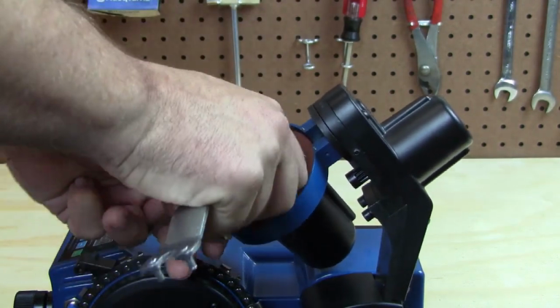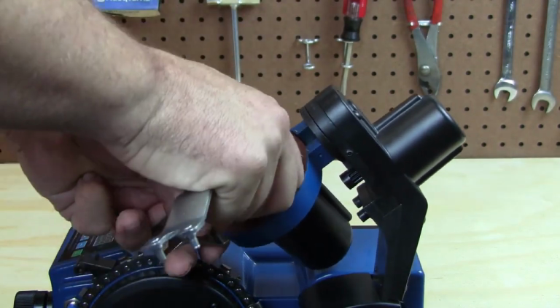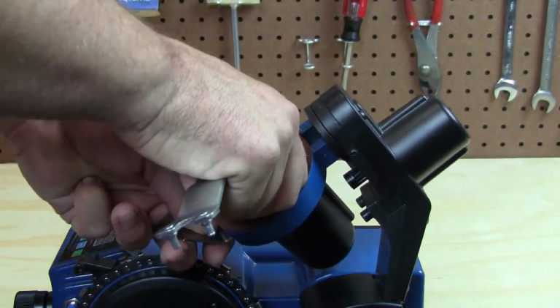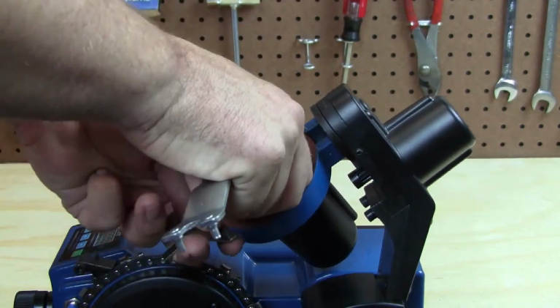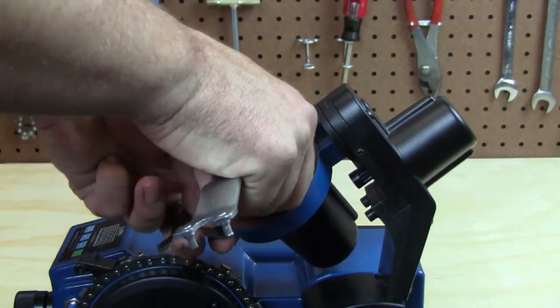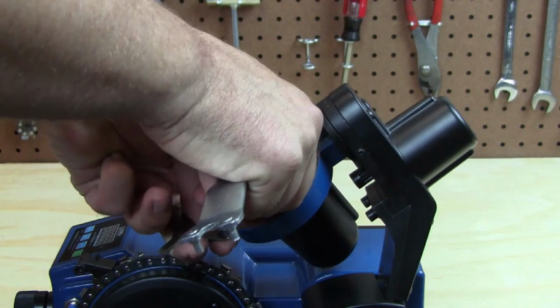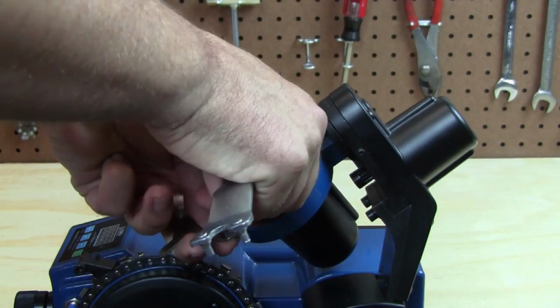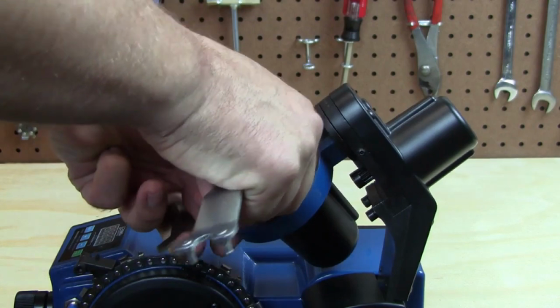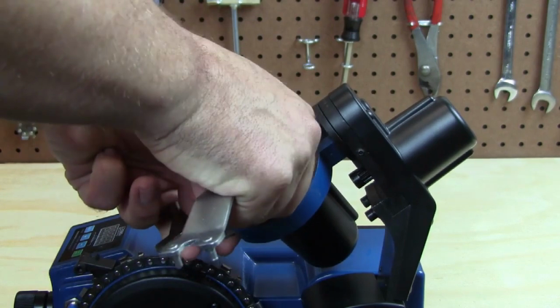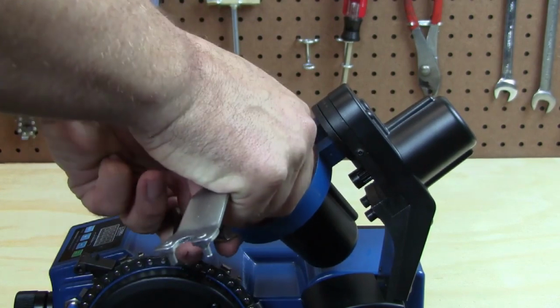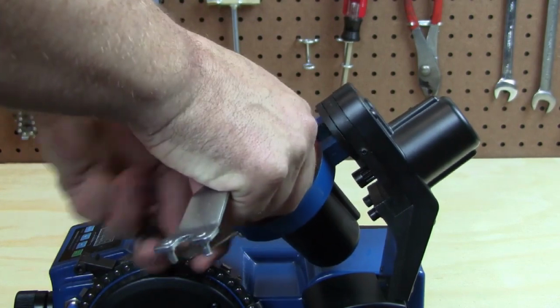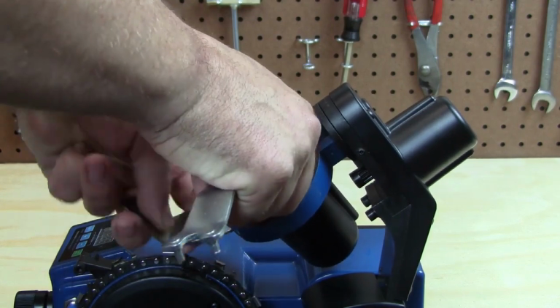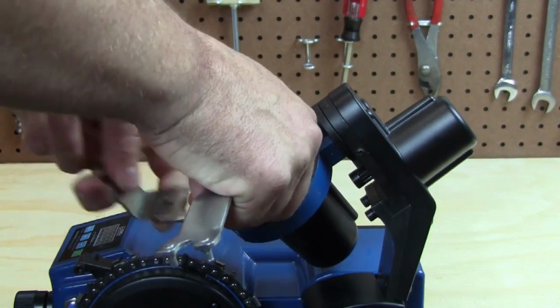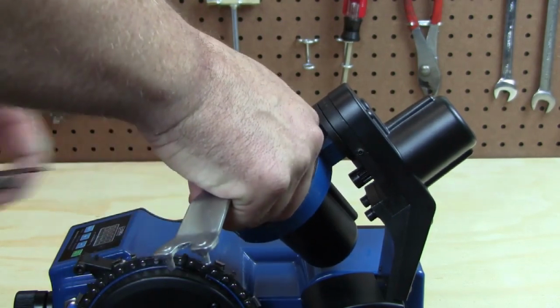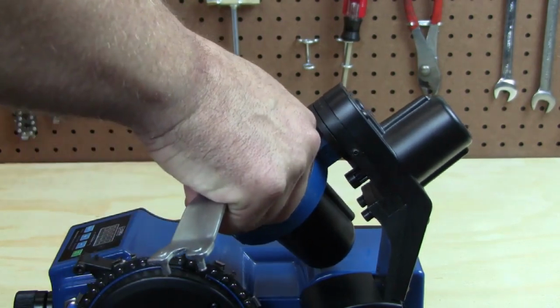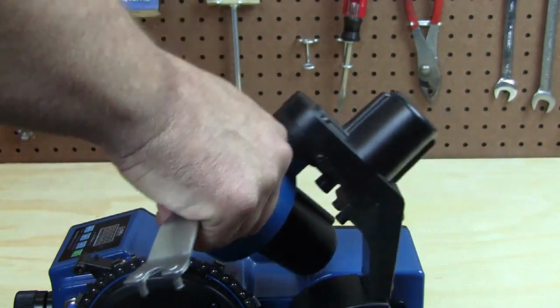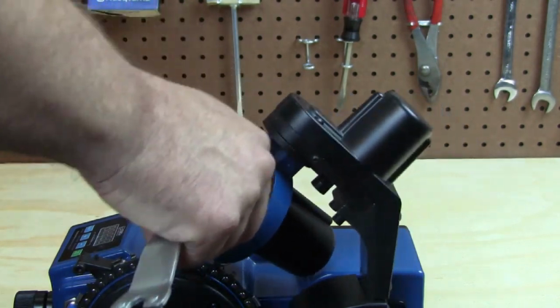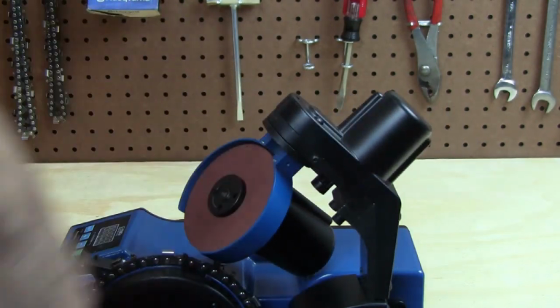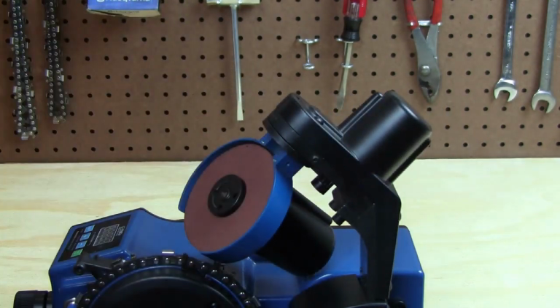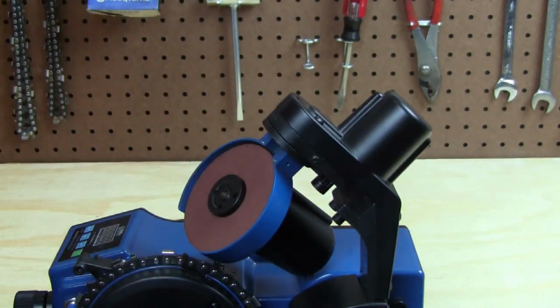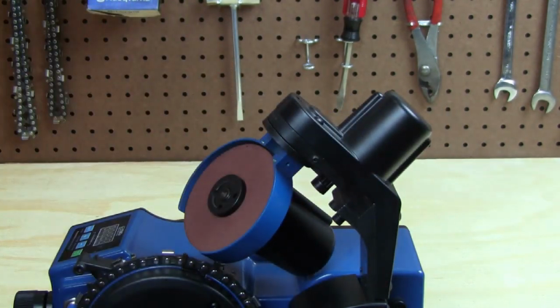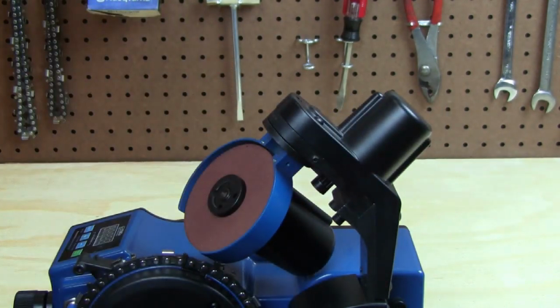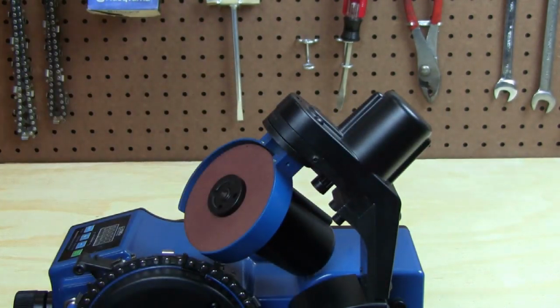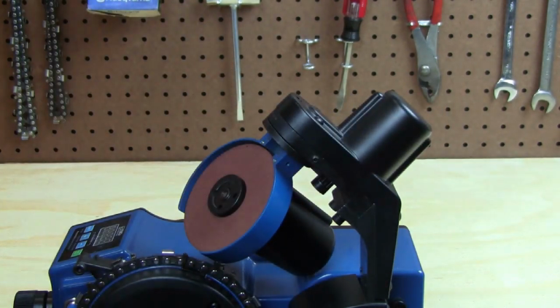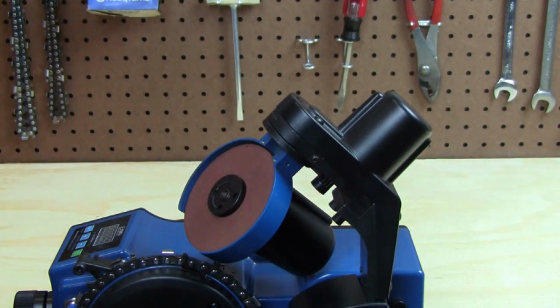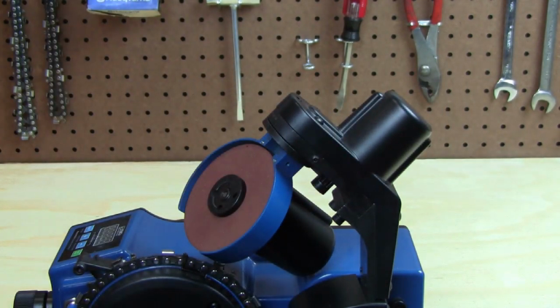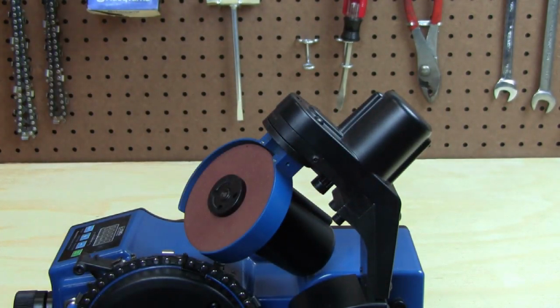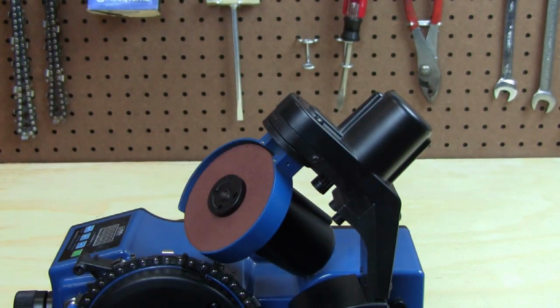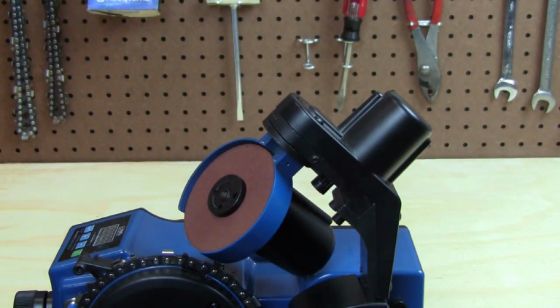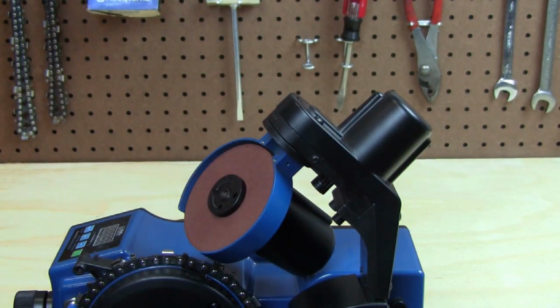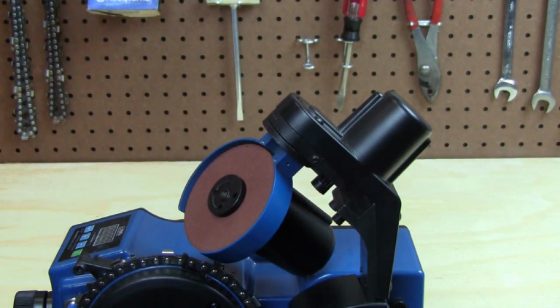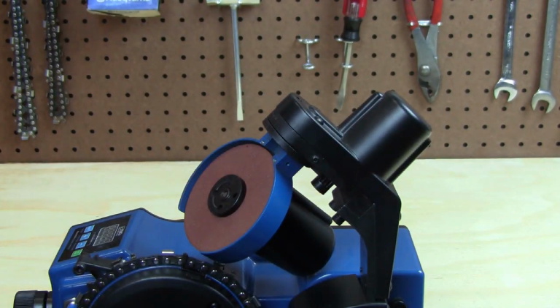spin until it's just tight. You don't have to torque down on these super hard. Replace the blade cover and we're ready to grind the rakers.